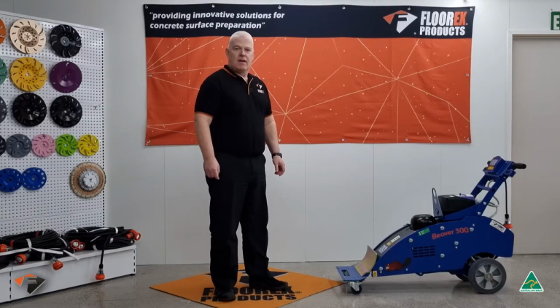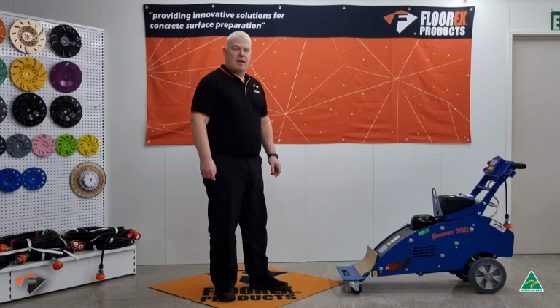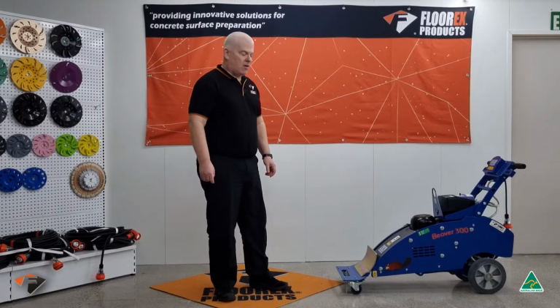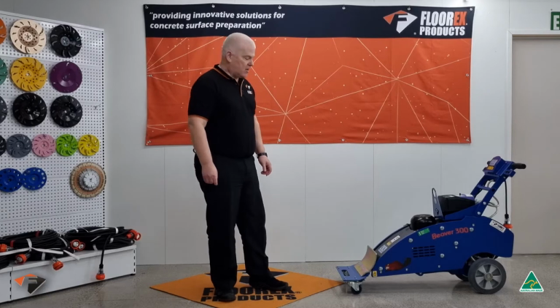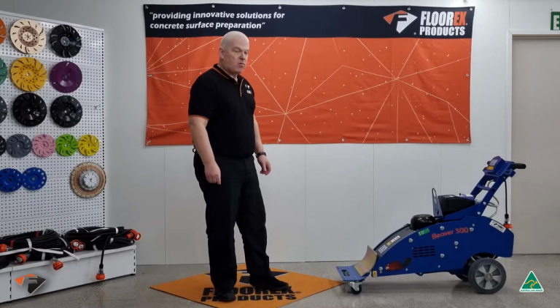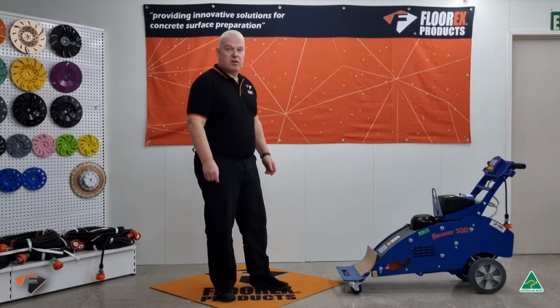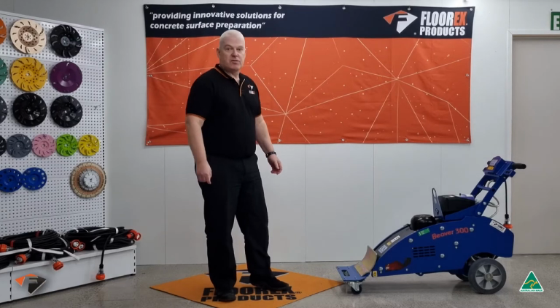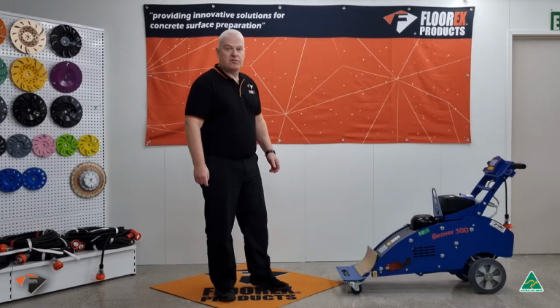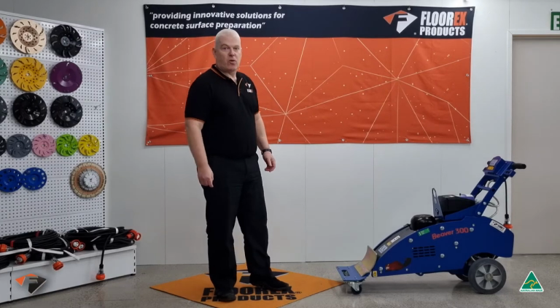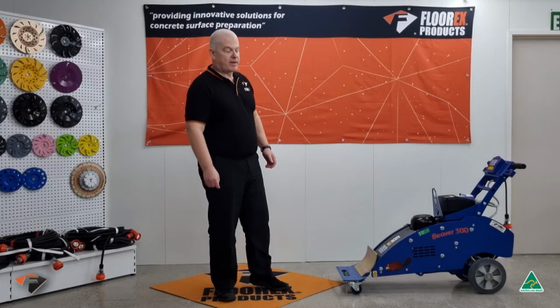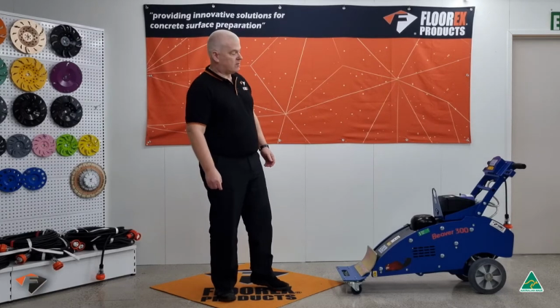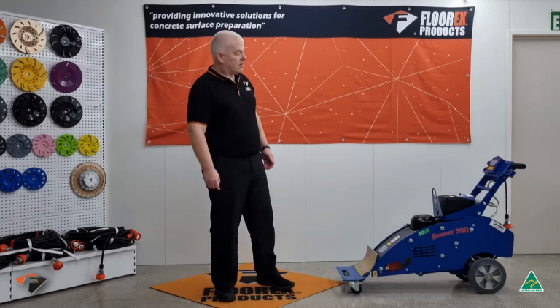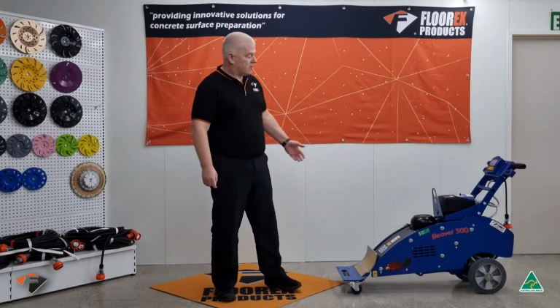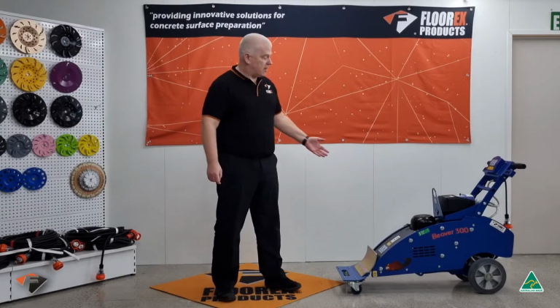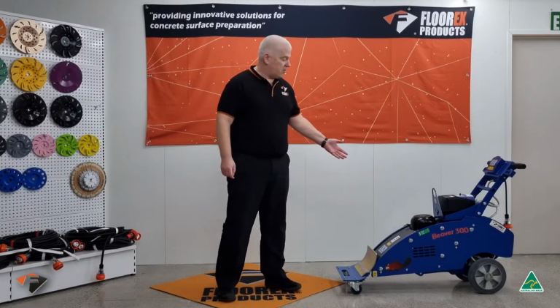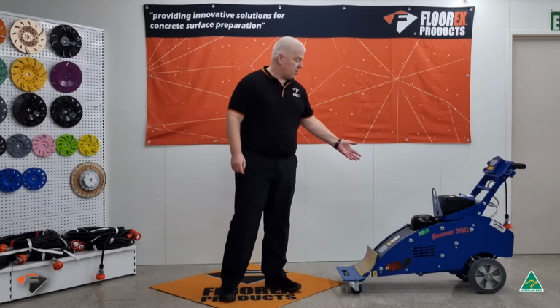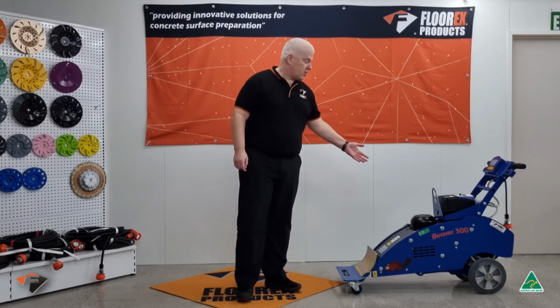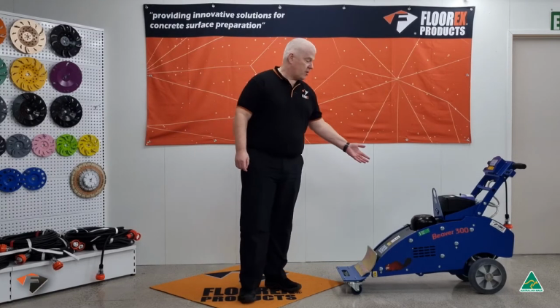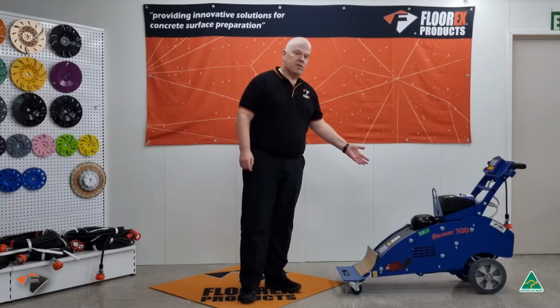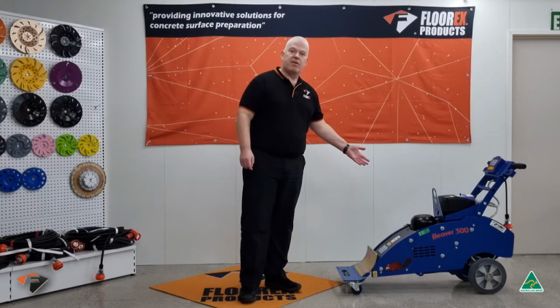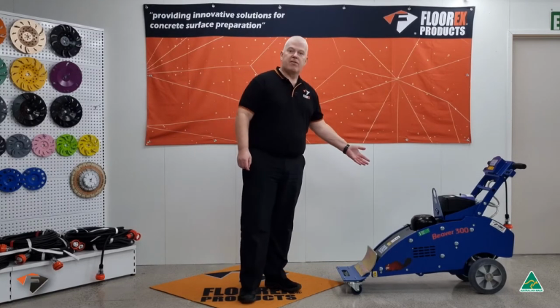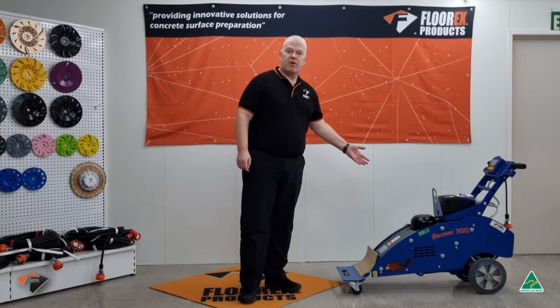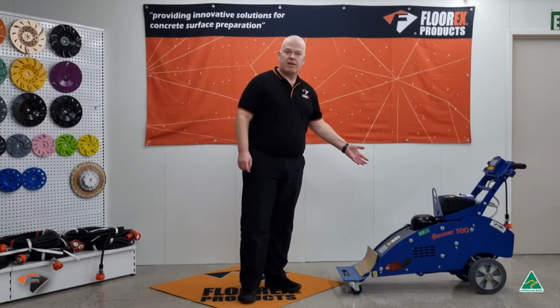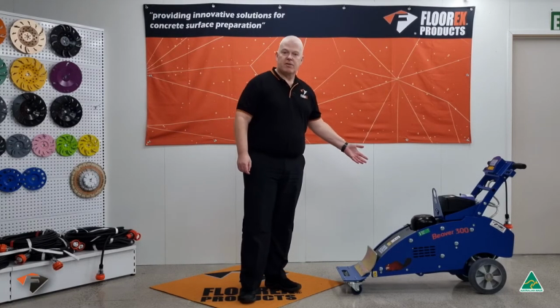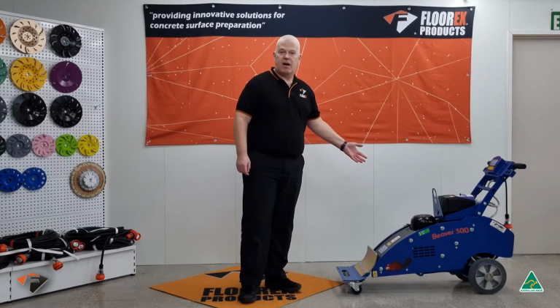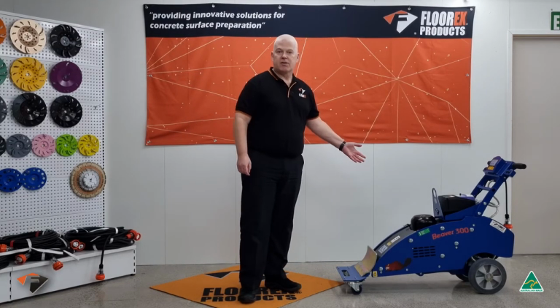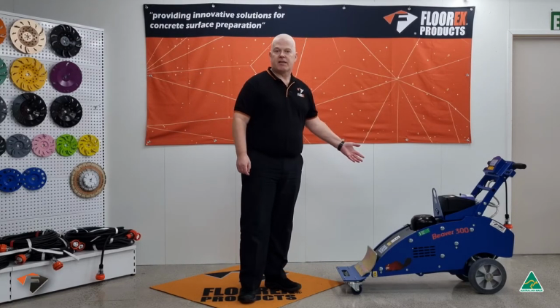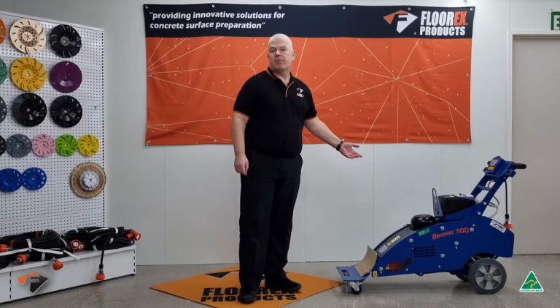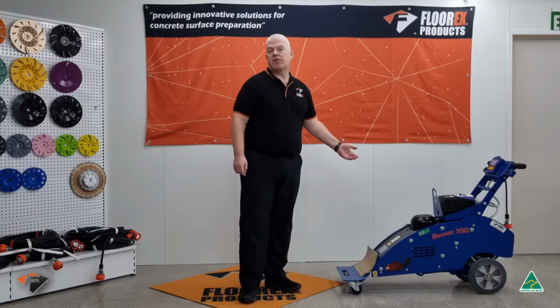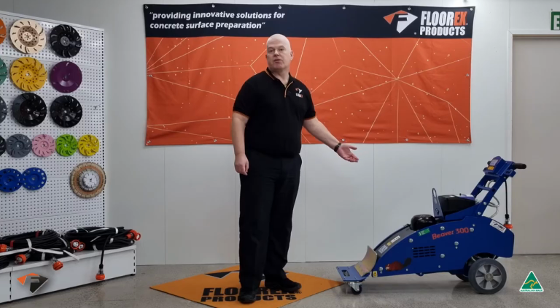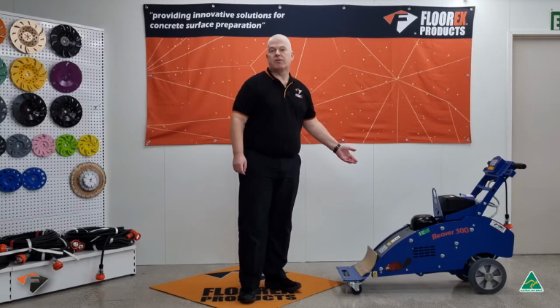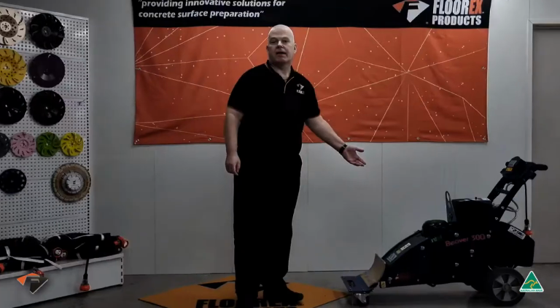Hello and welcome to Flores. Today we'll be showing you the Beaver 300 and how to set it up for use on site.